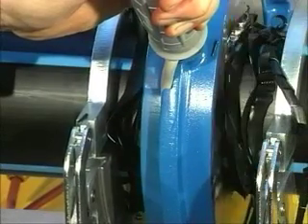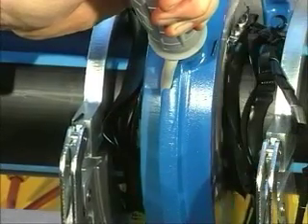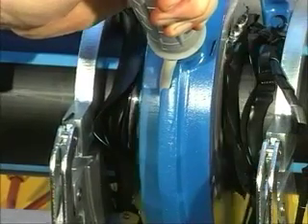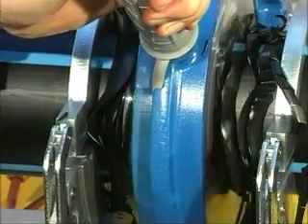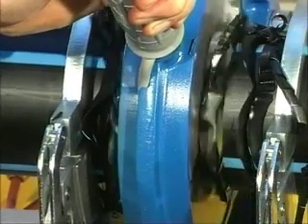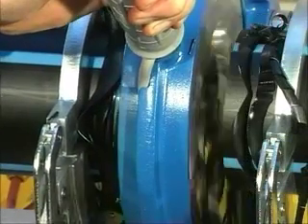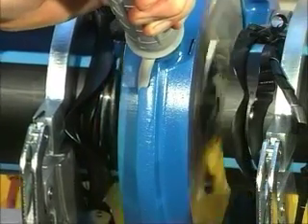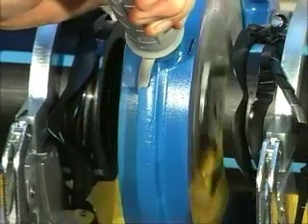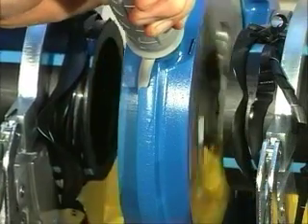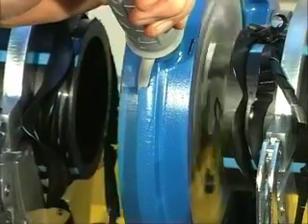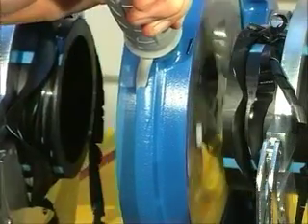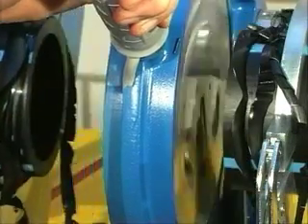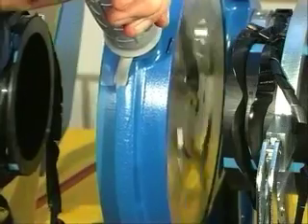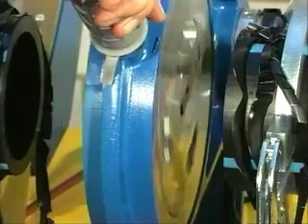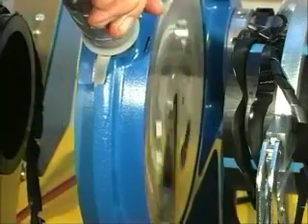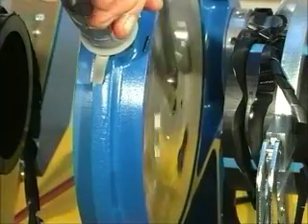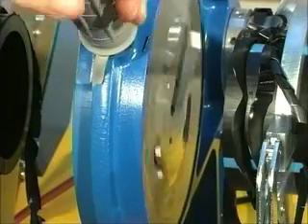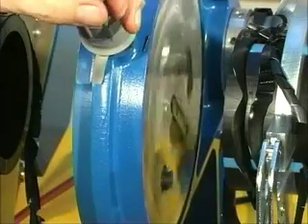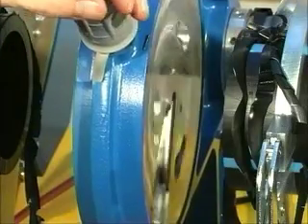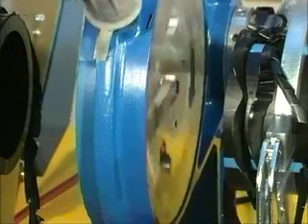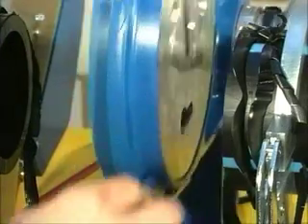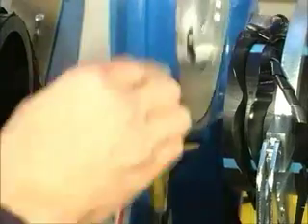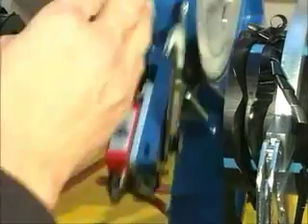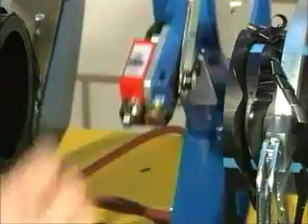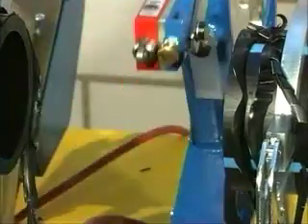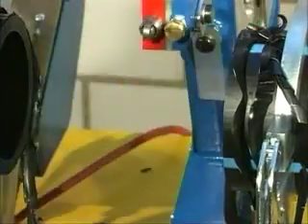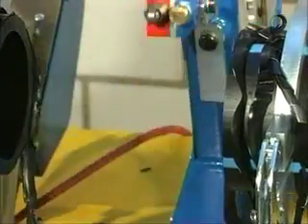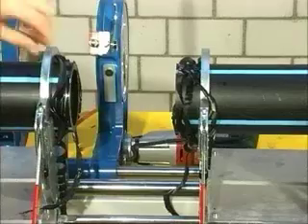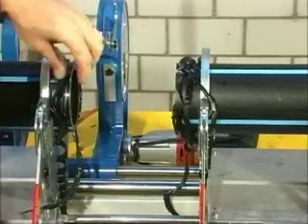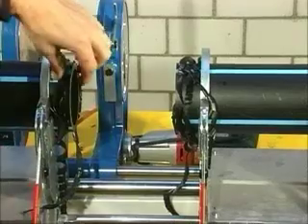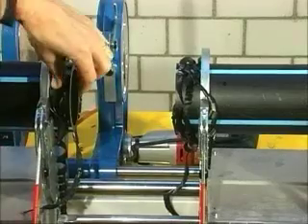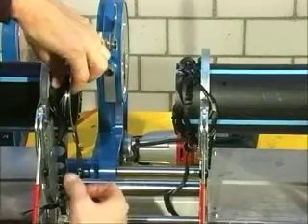Release the facing pressure and open the machine slide again. Remove the shavings.